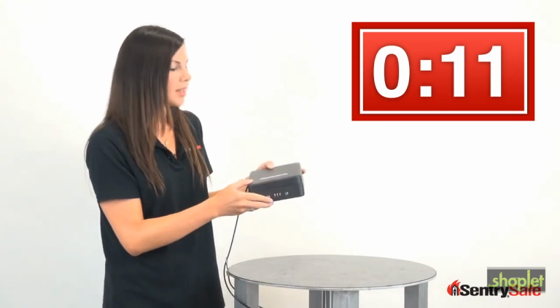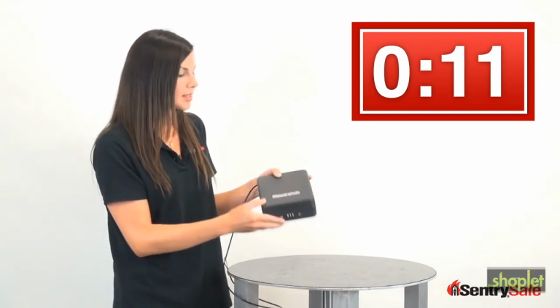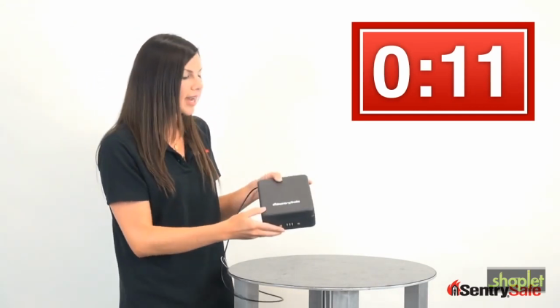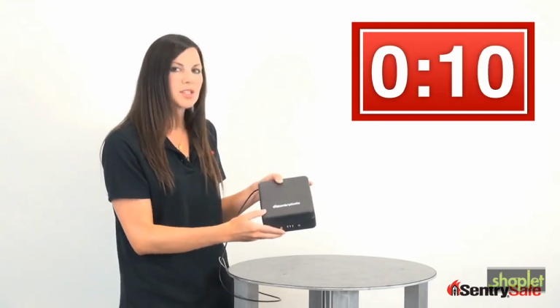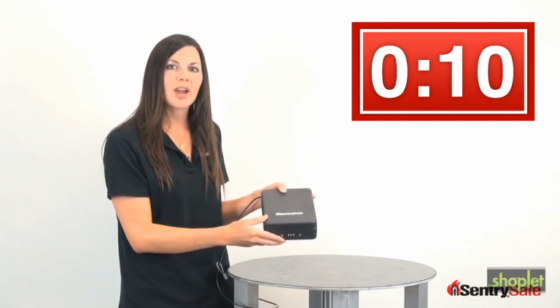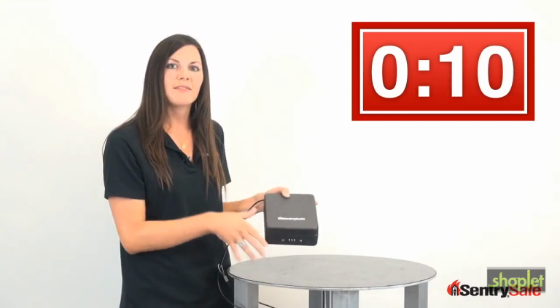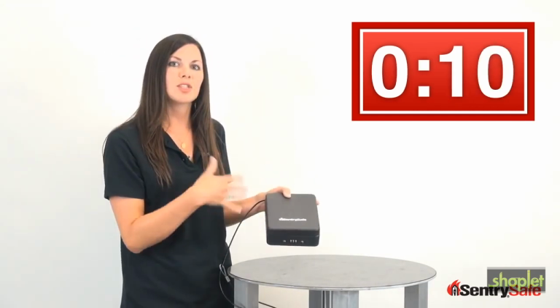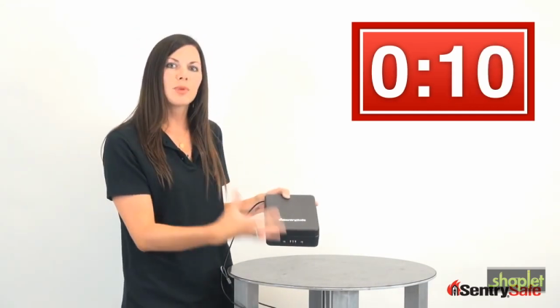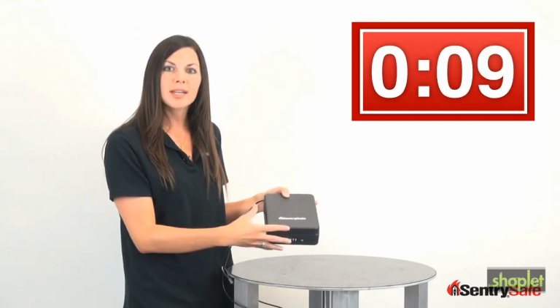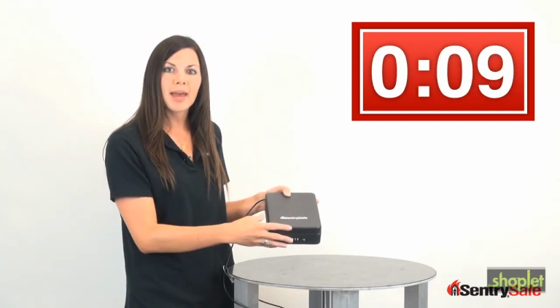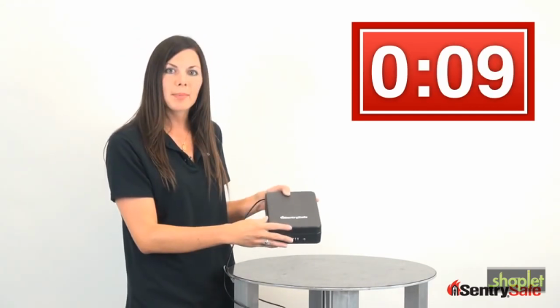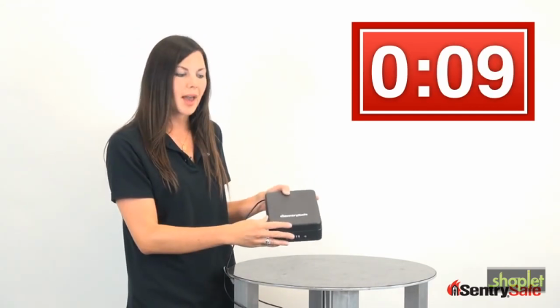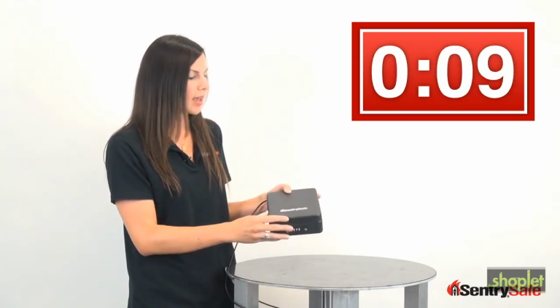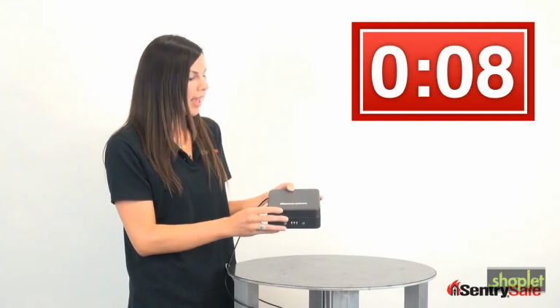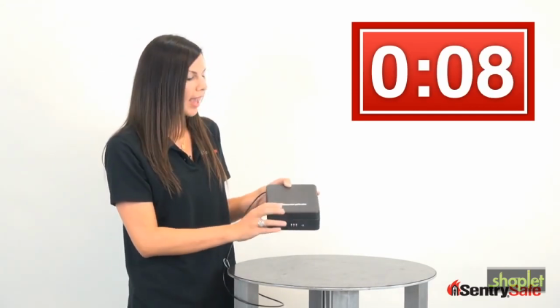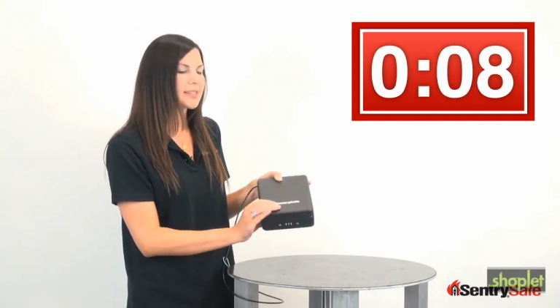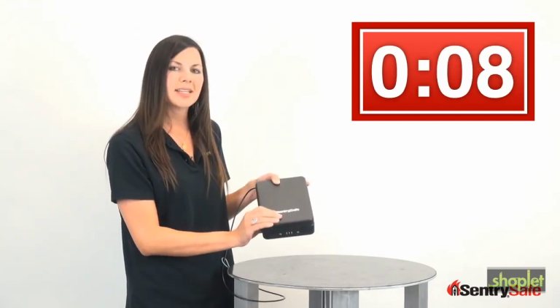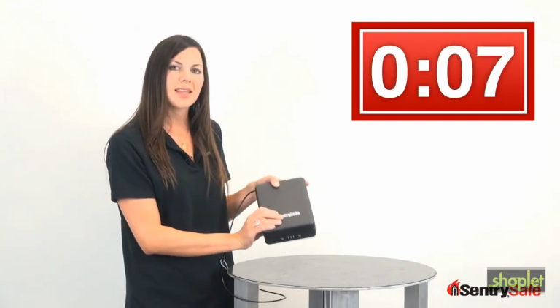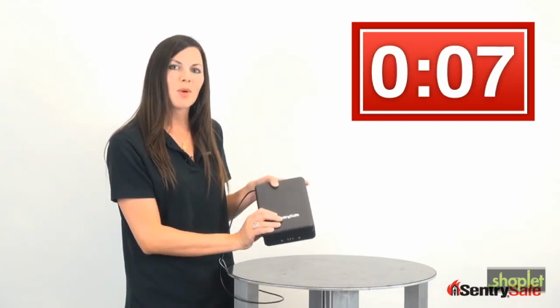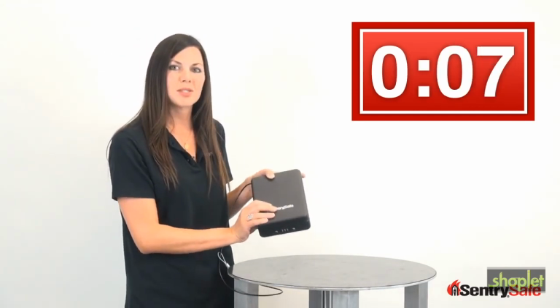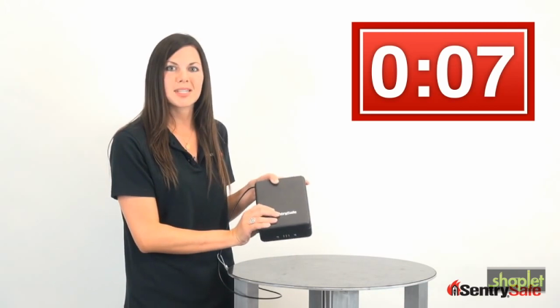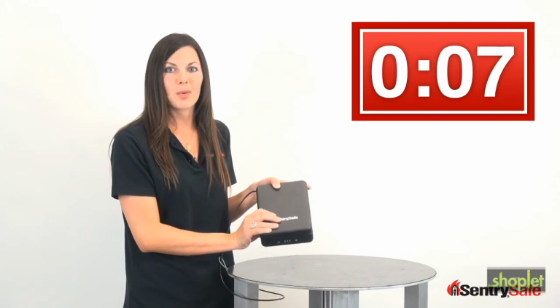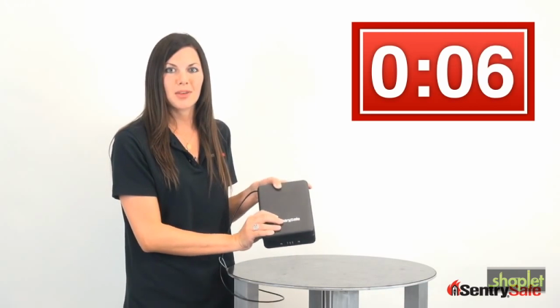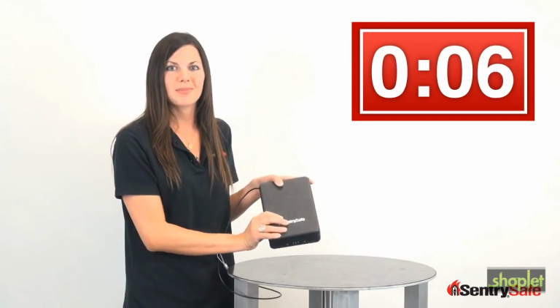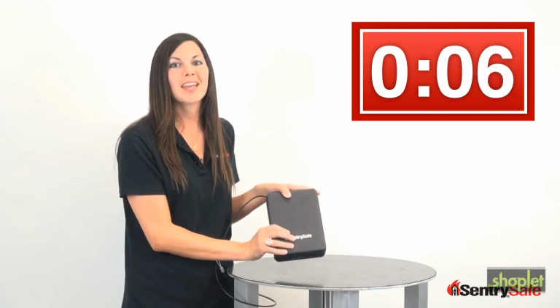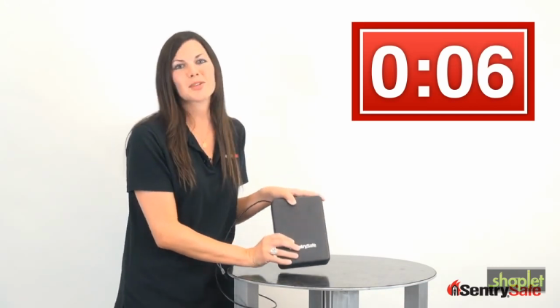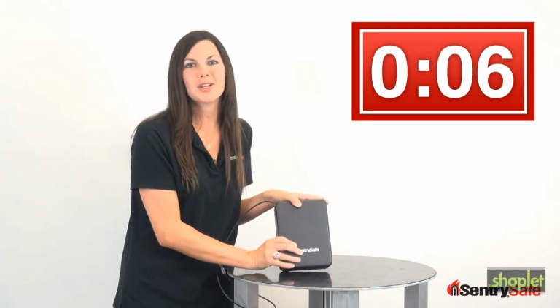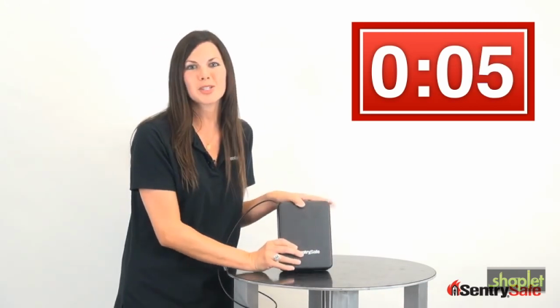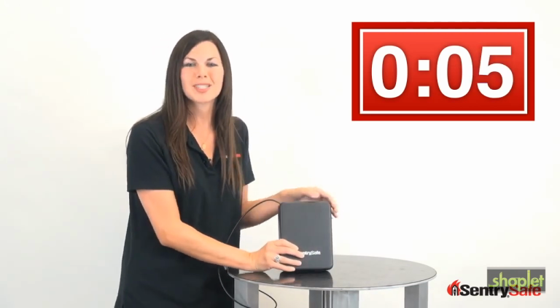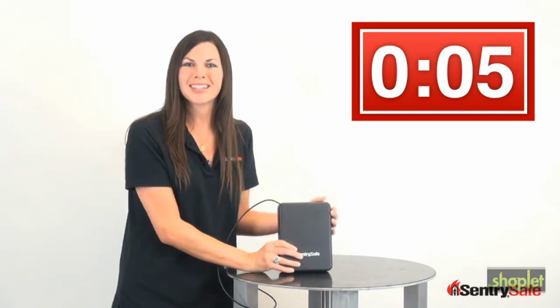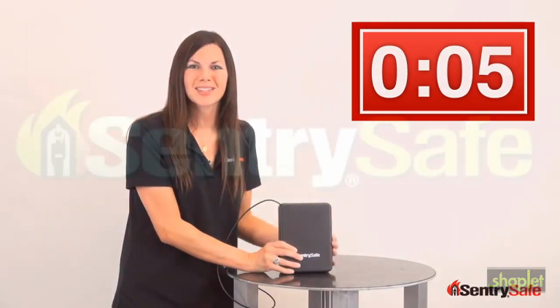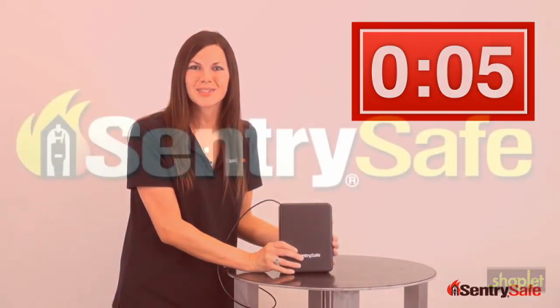The size is great. It fits right in a backpack, and it's nice and lightweight, so you can take it with you. Thanks so much. We'll see you again soon.